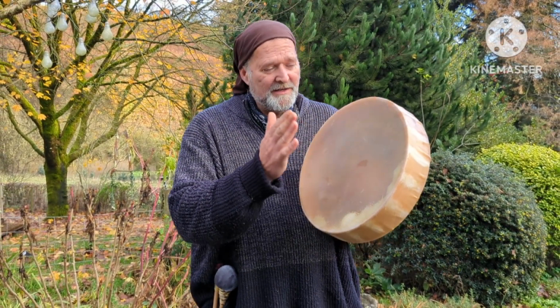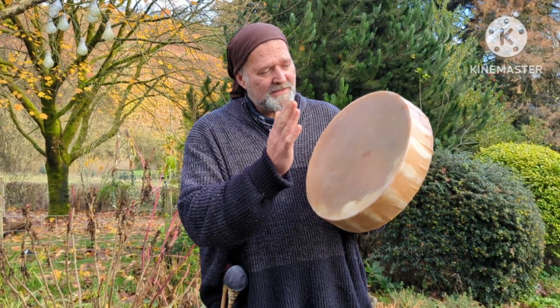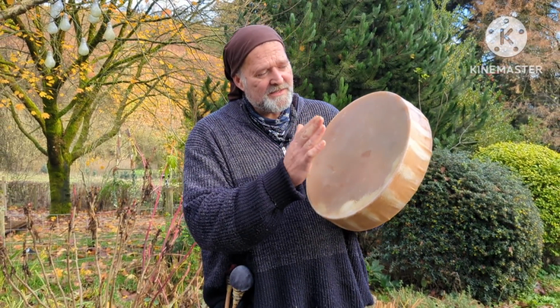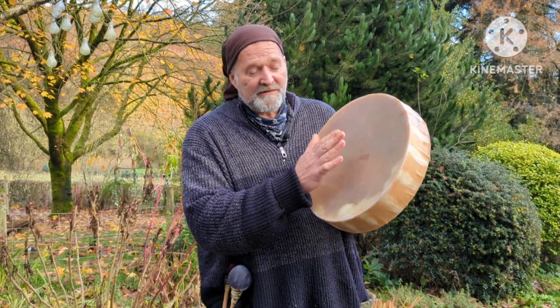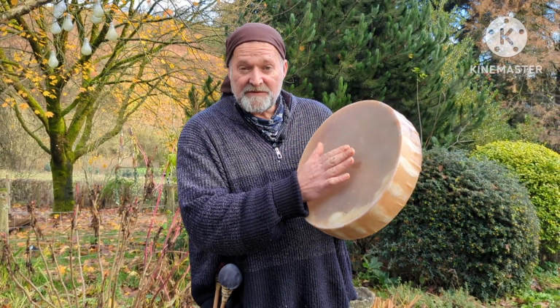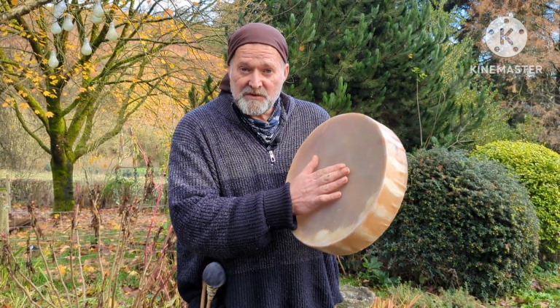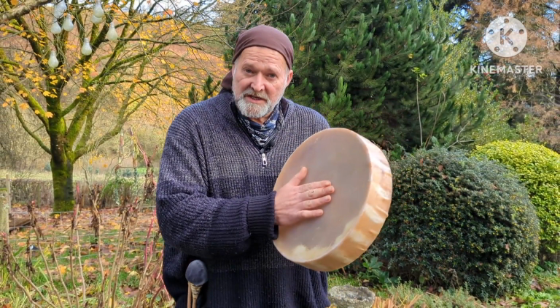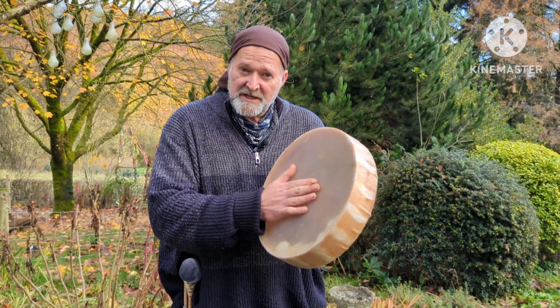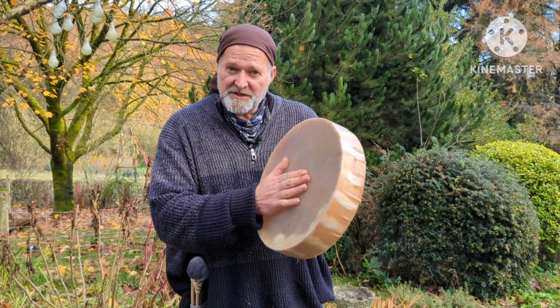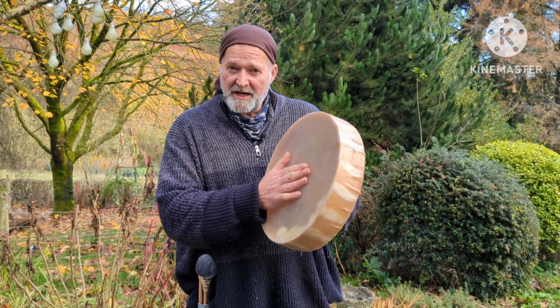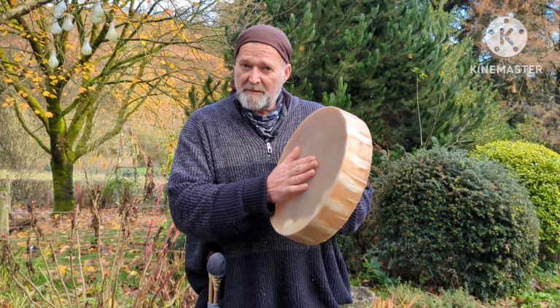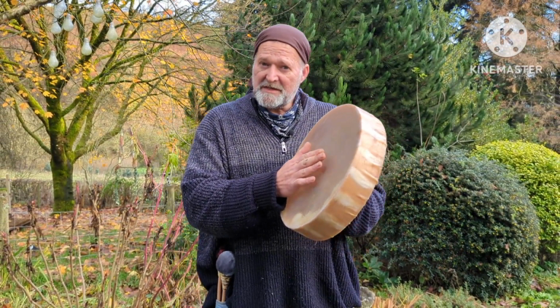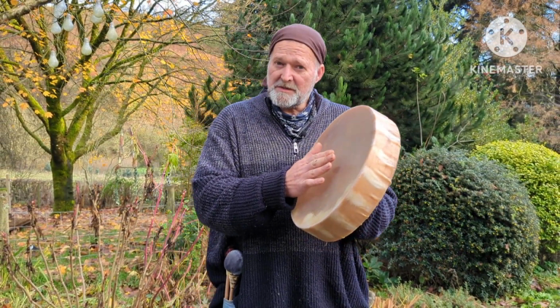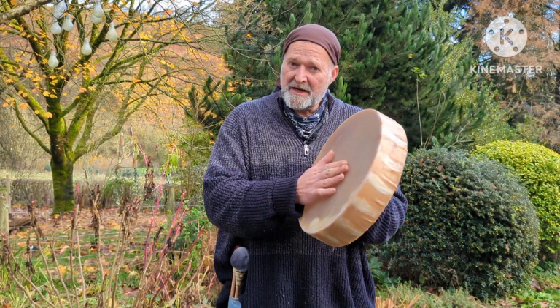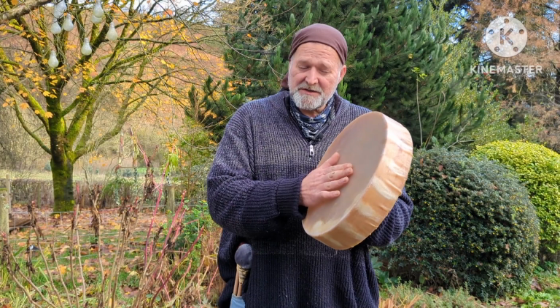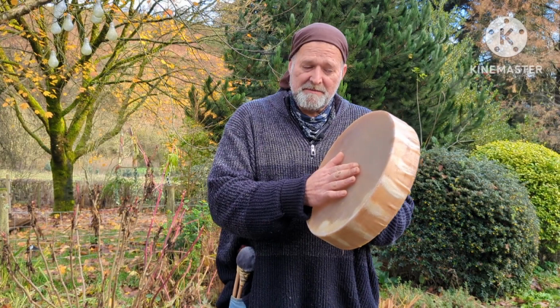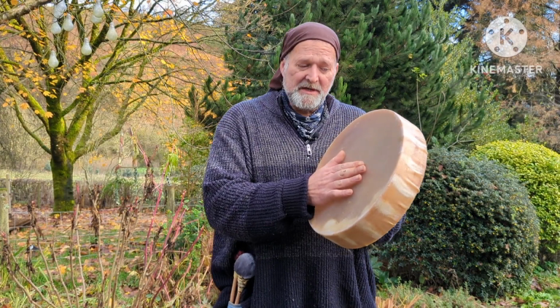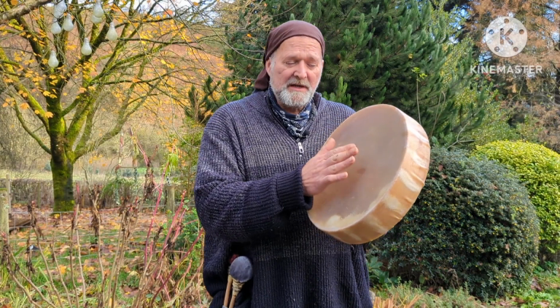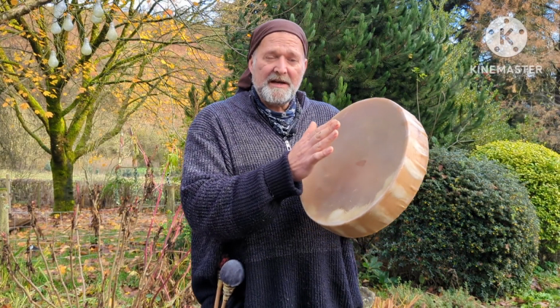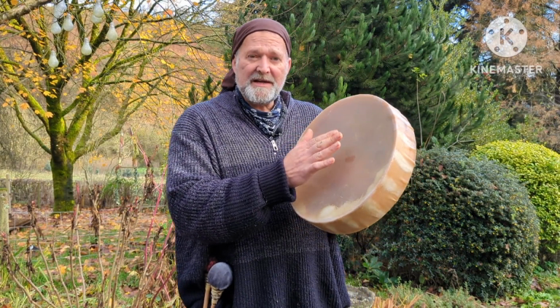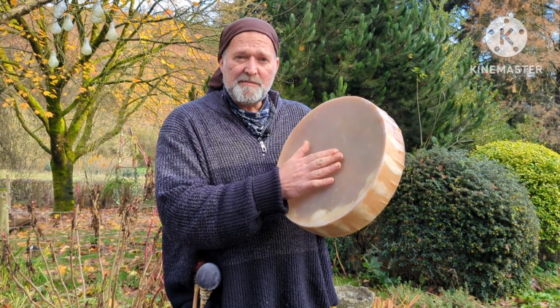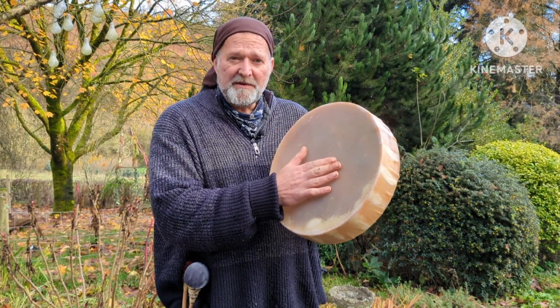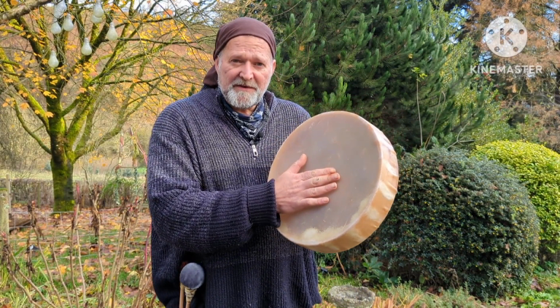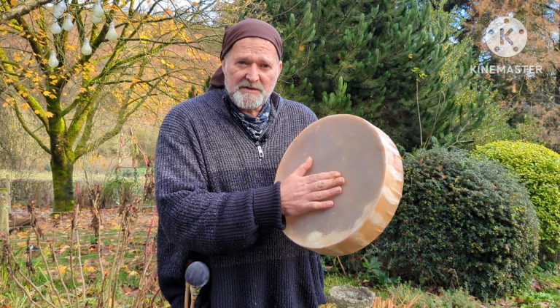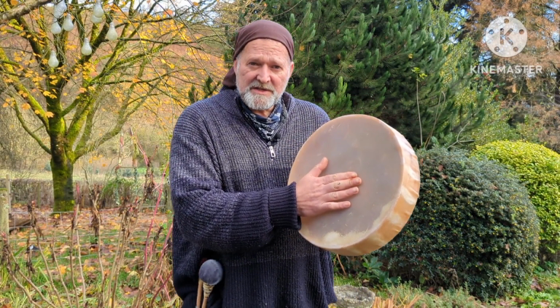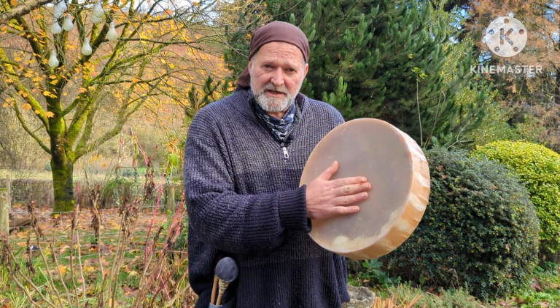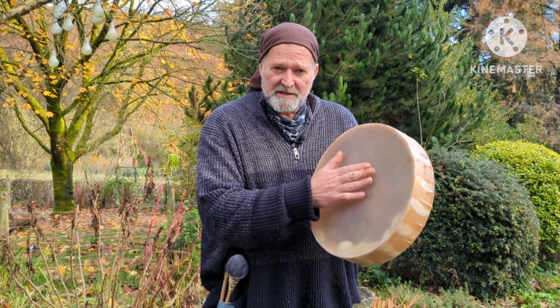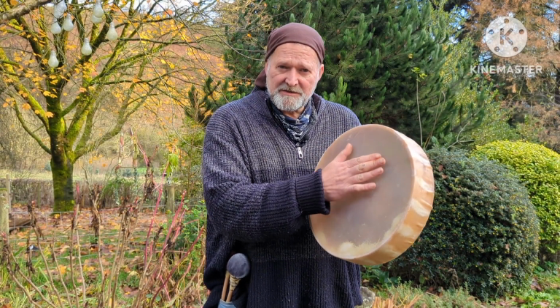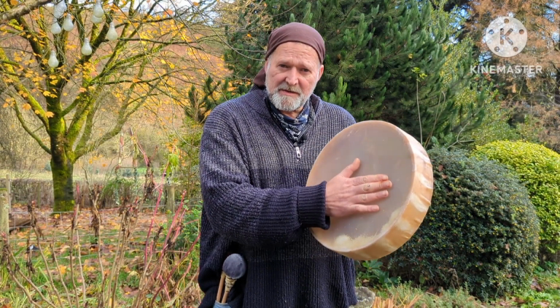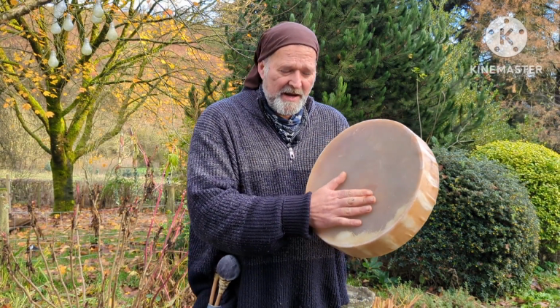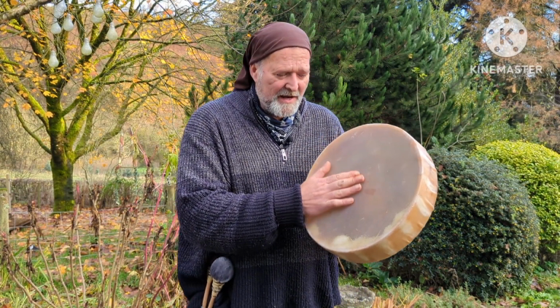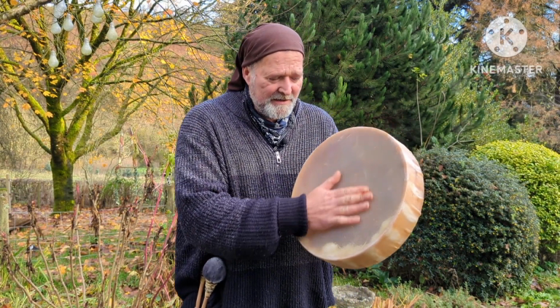This is a 14 inch diameter shamanic drum. It has a buffalo skin drum head.